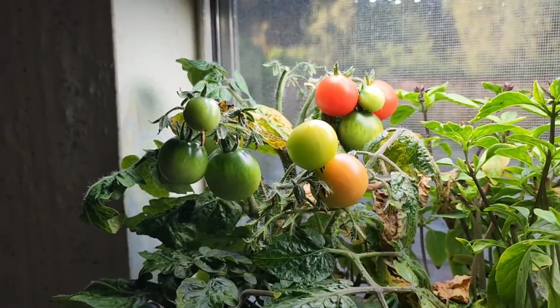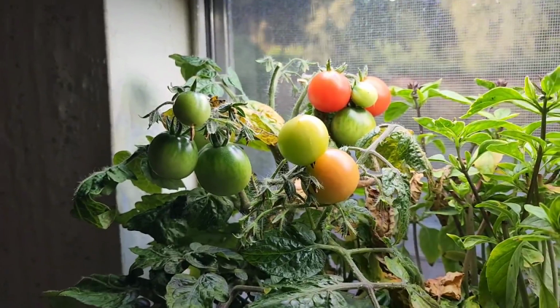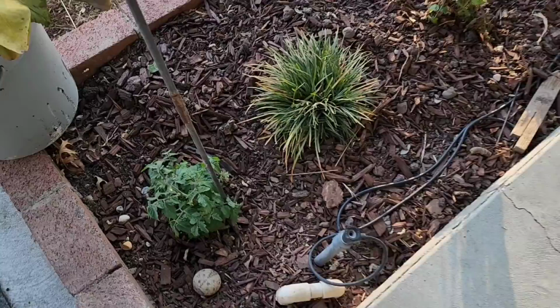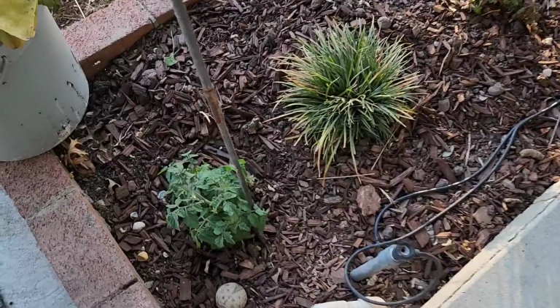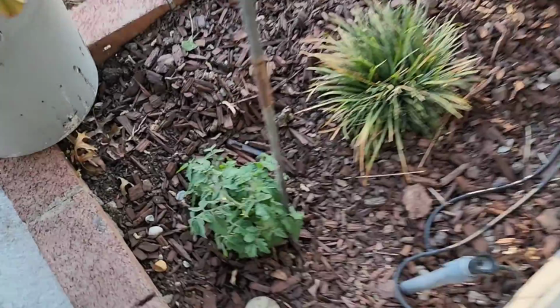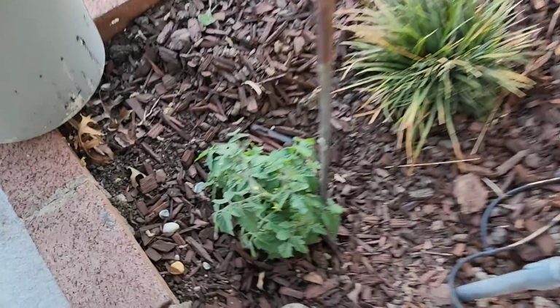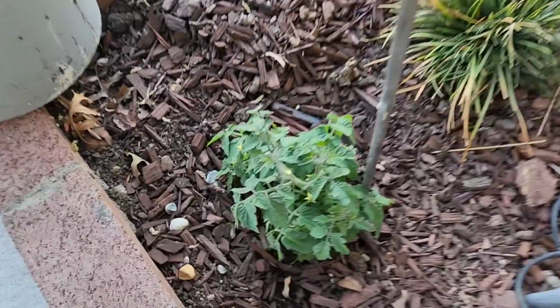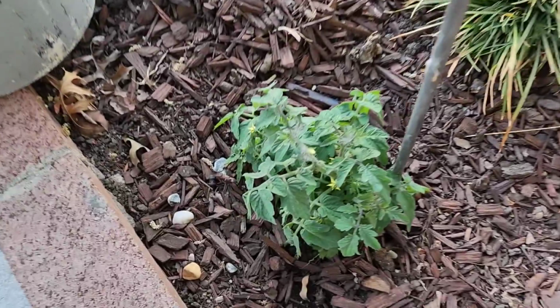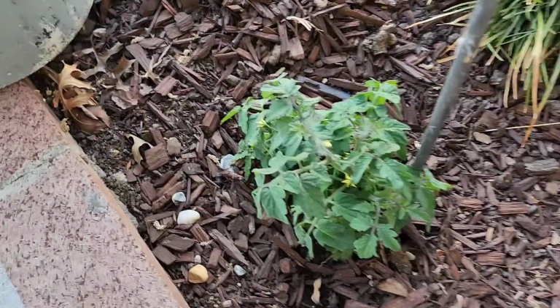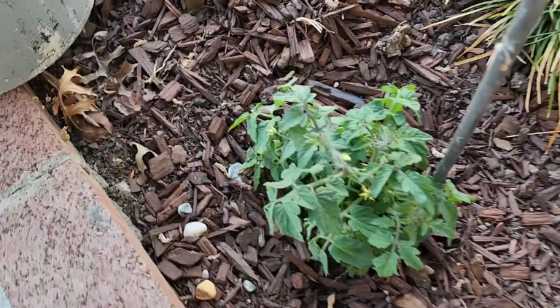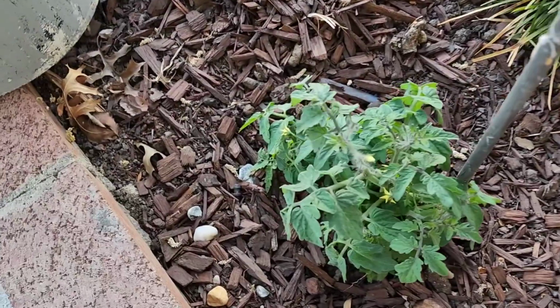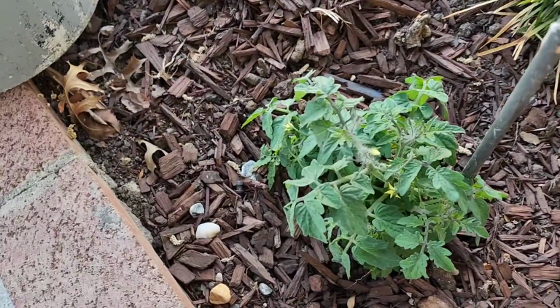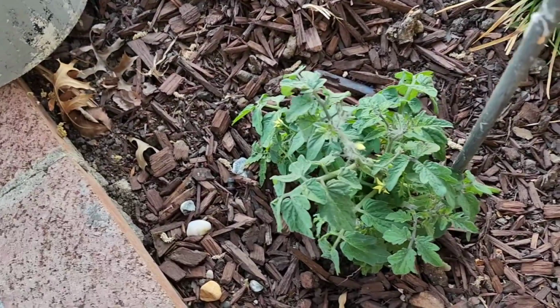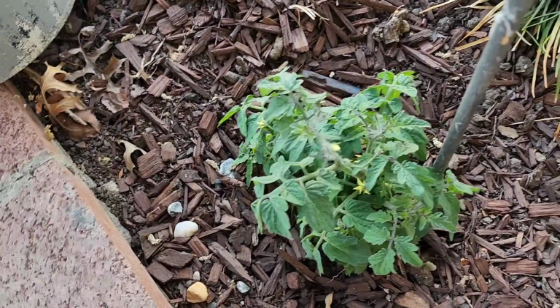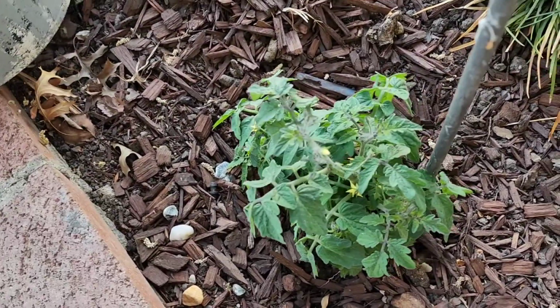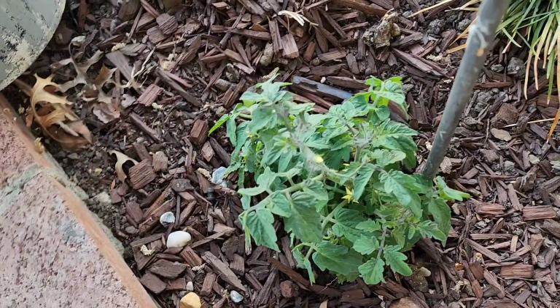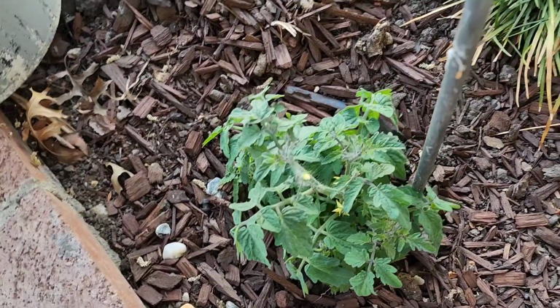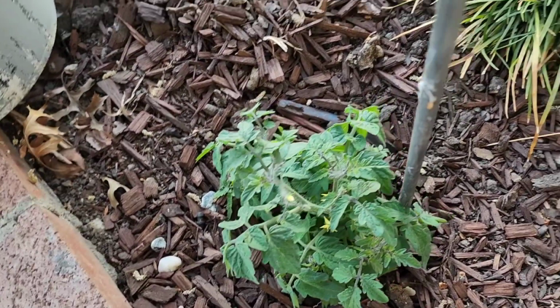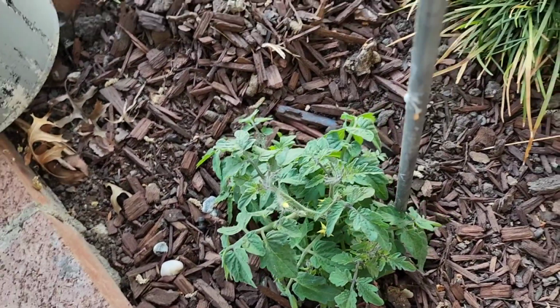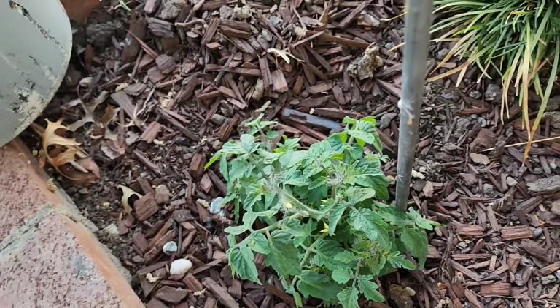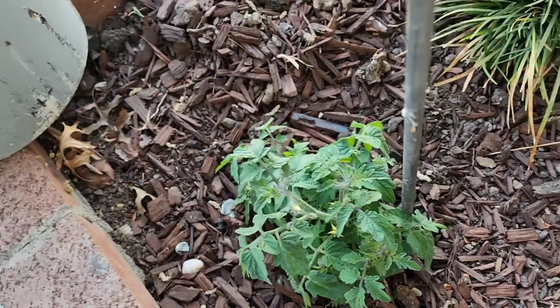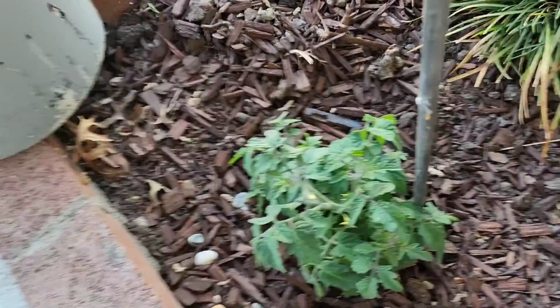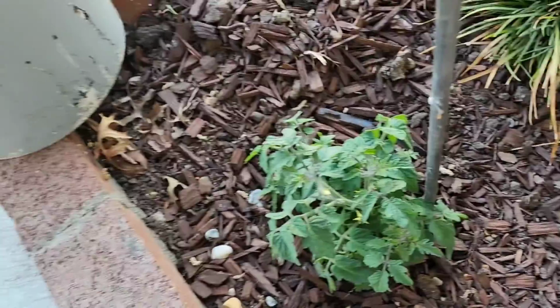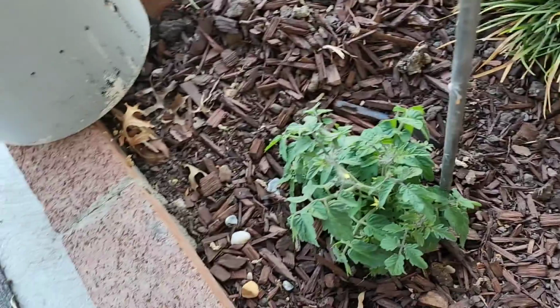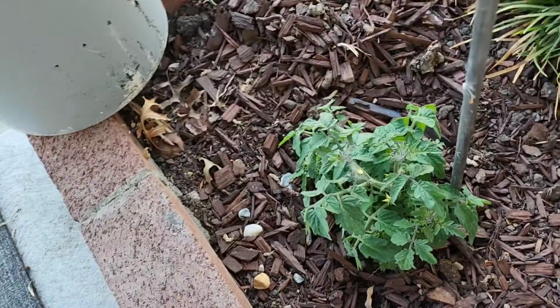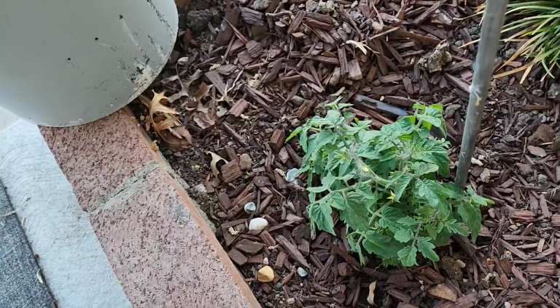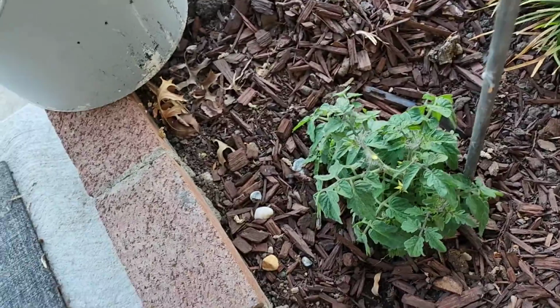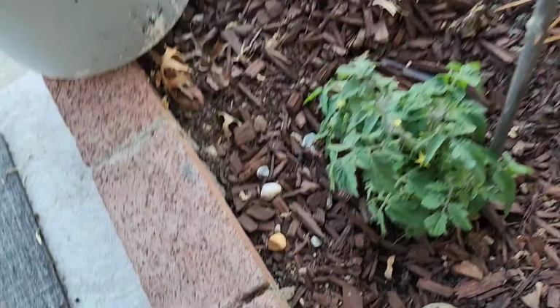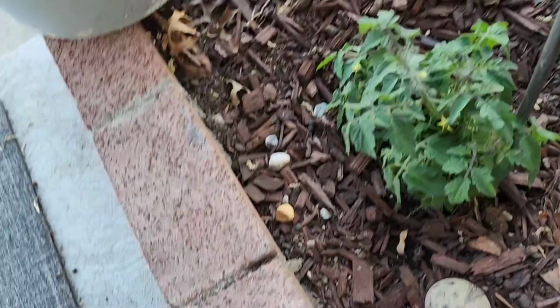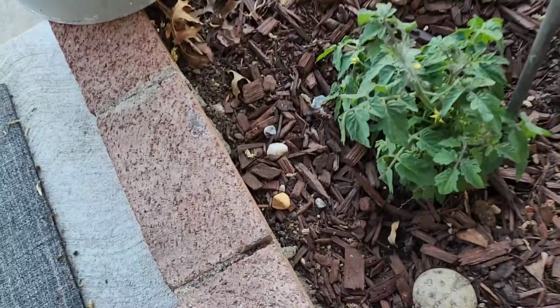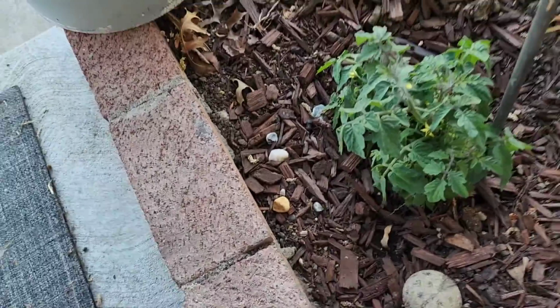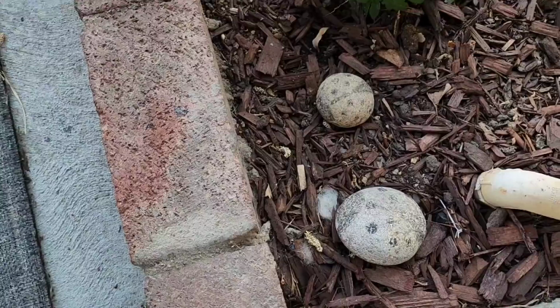We're going to let it keep growing, and let's go outside and take a look at the other one. I'm going to also get some water. So here you can see this tomato plant looks good.